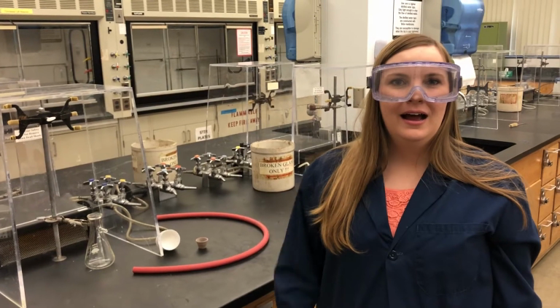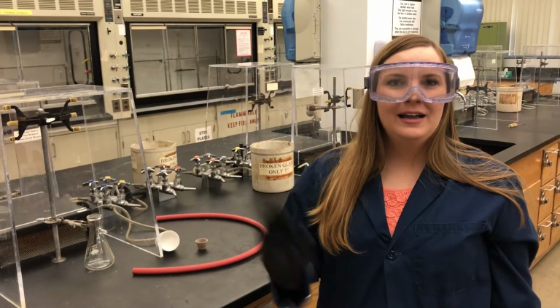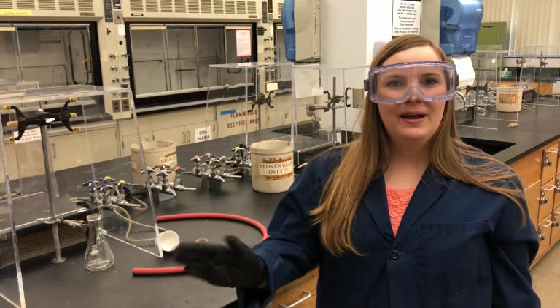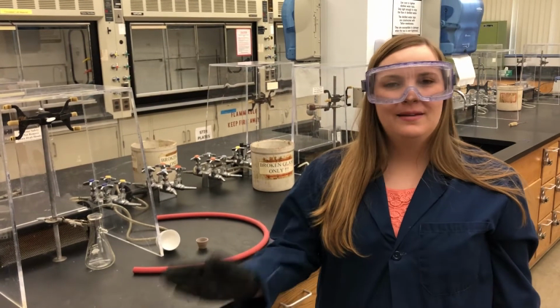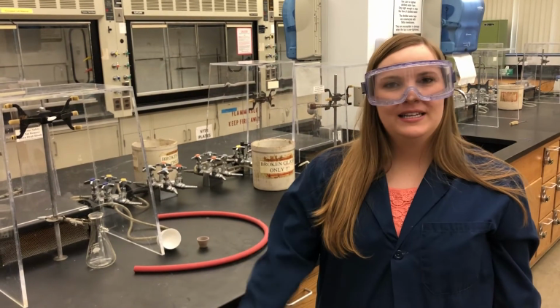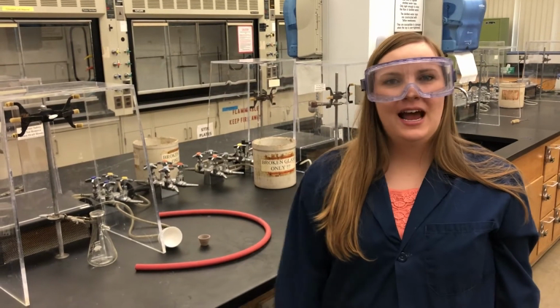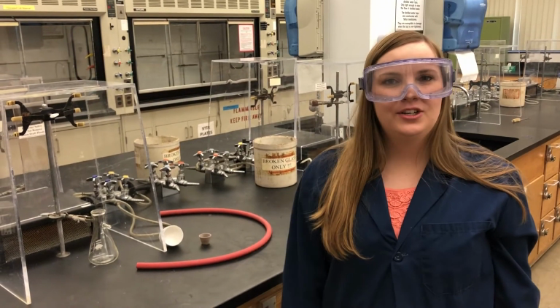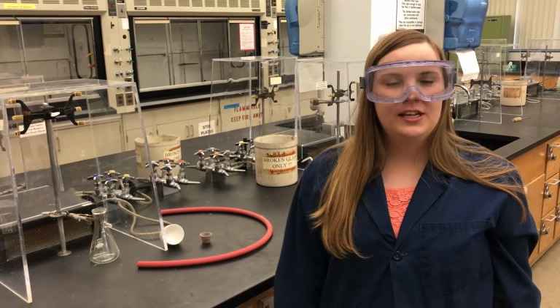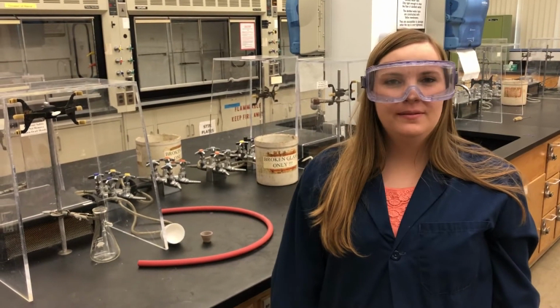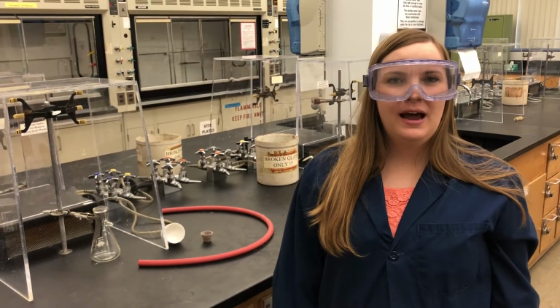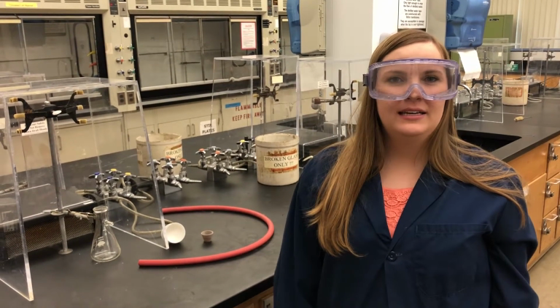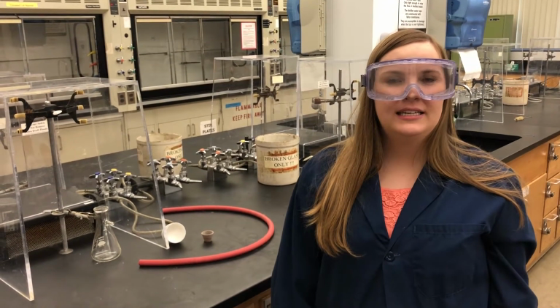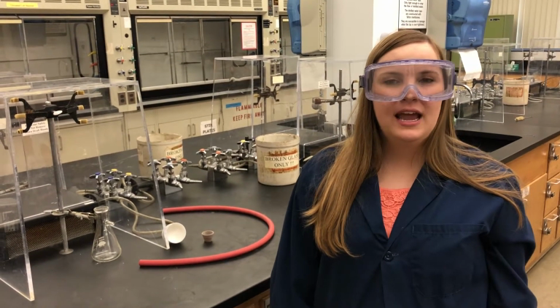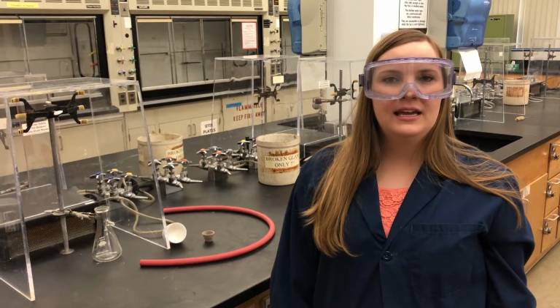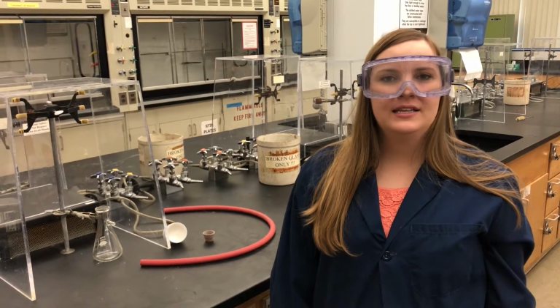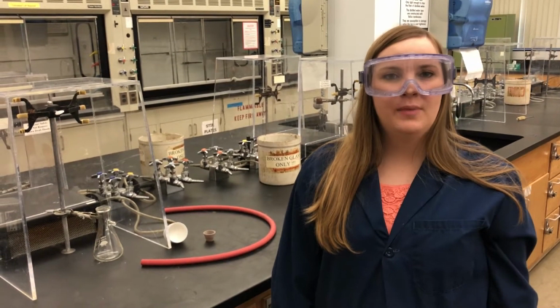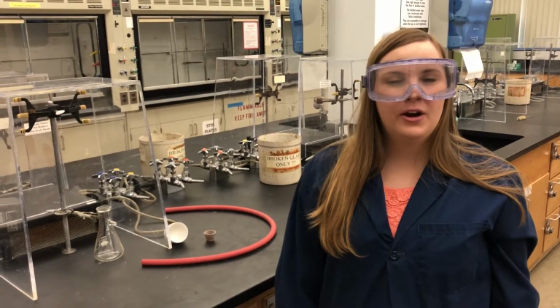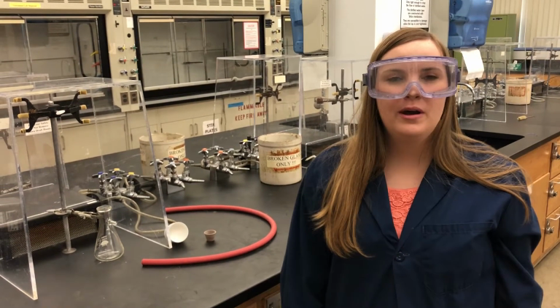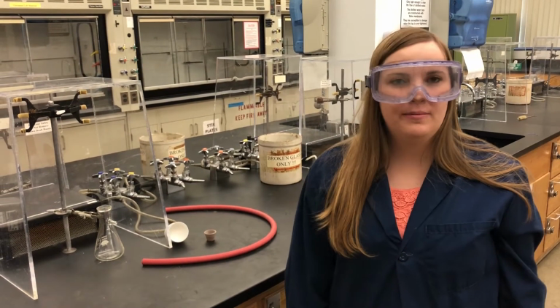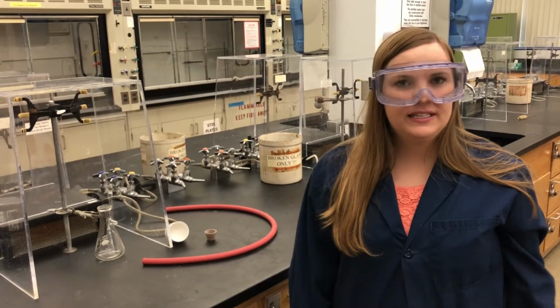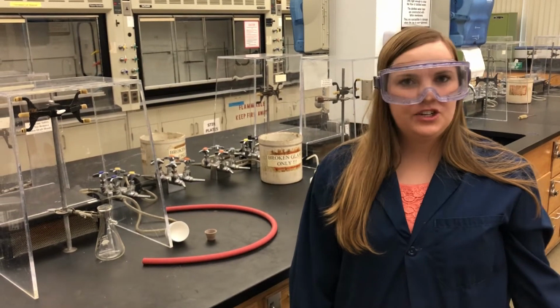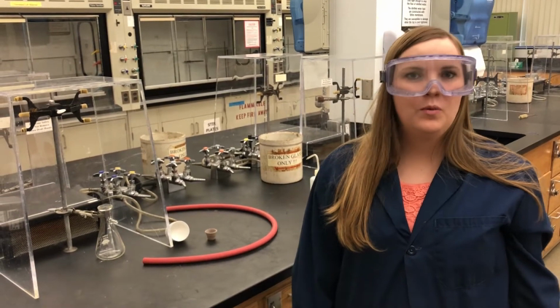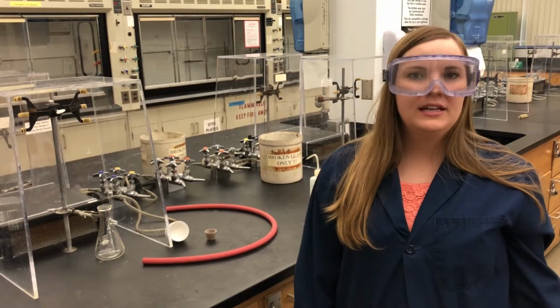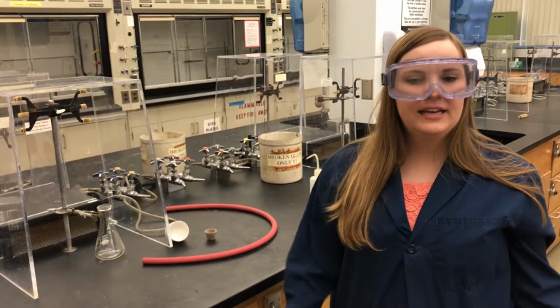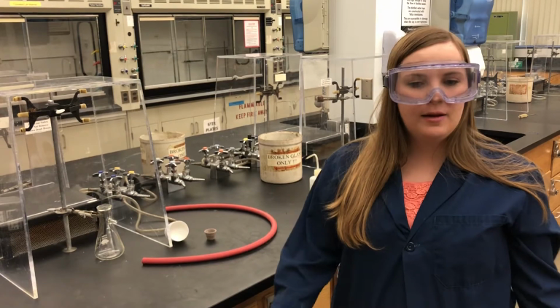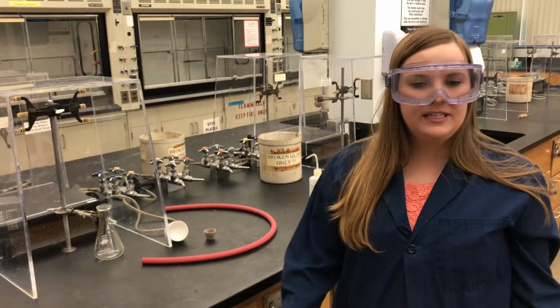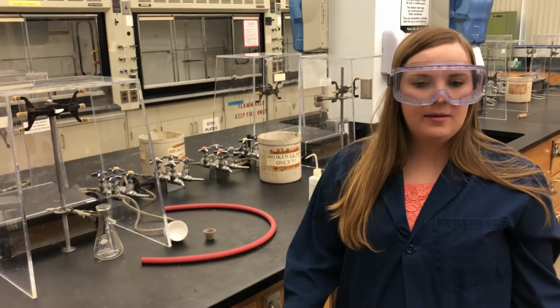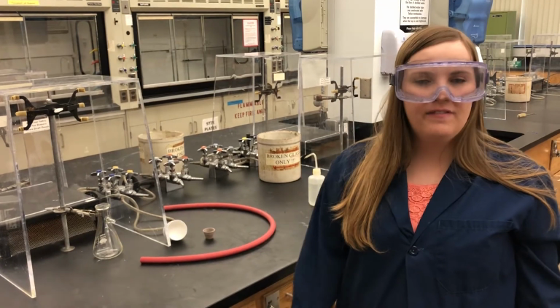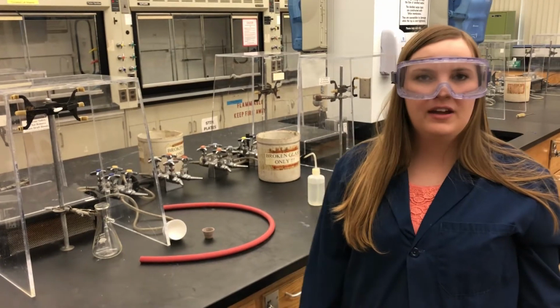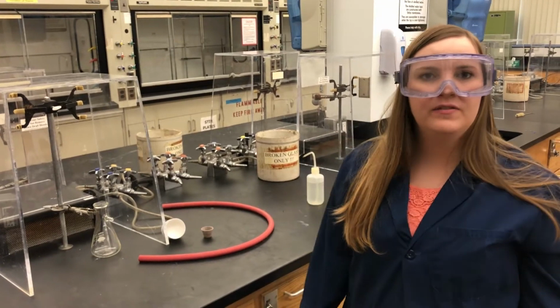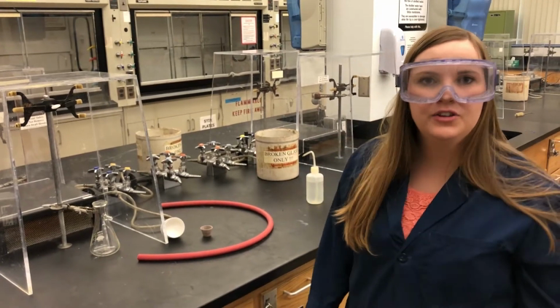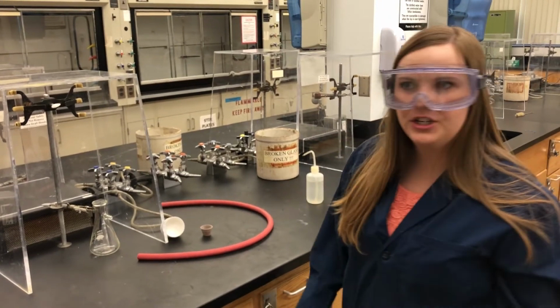Hi, my name is Ashley. My TA is Margo and I'm in Section 1. Today I'll be talking about vacuum filtration.